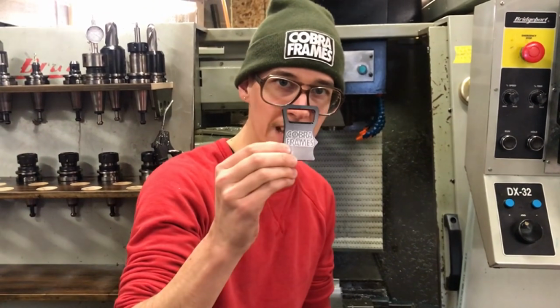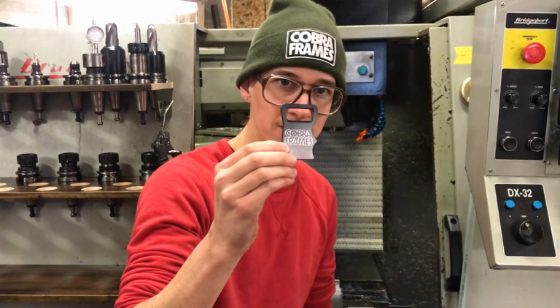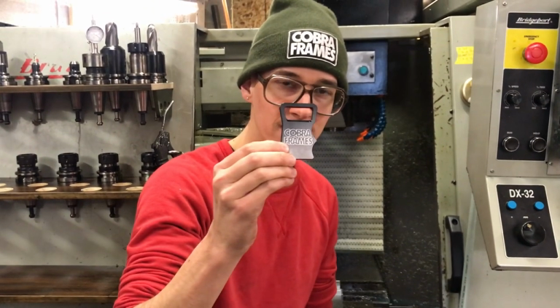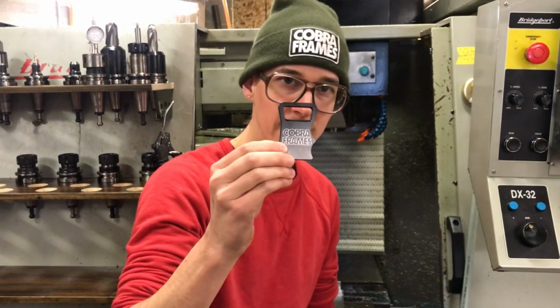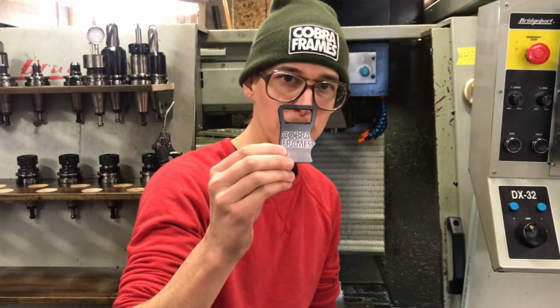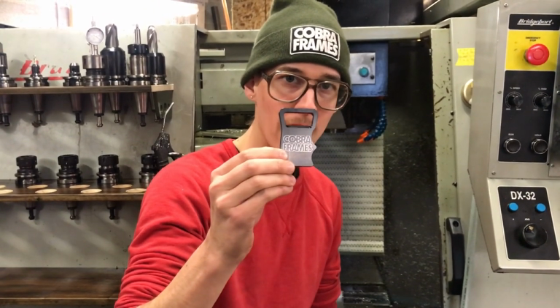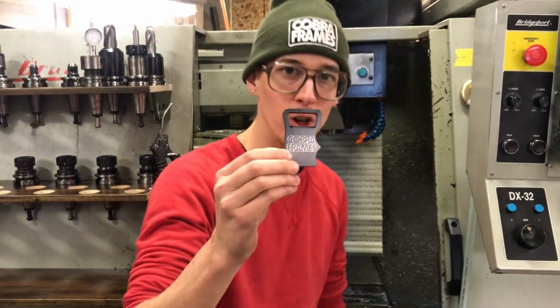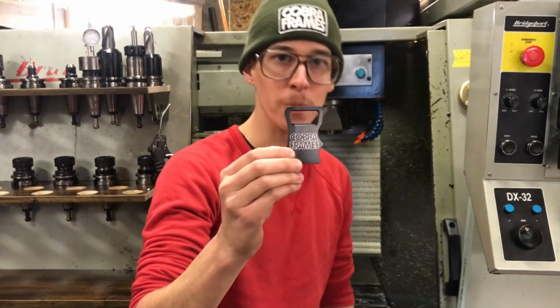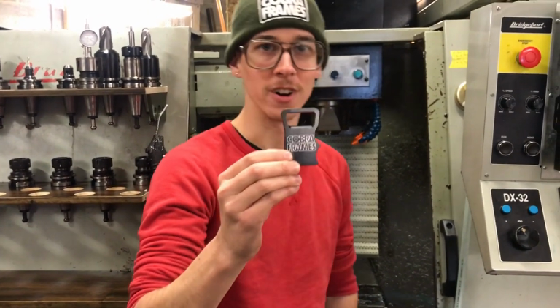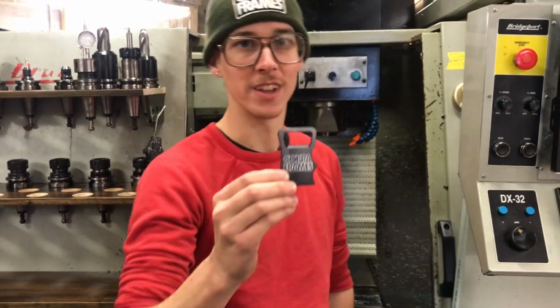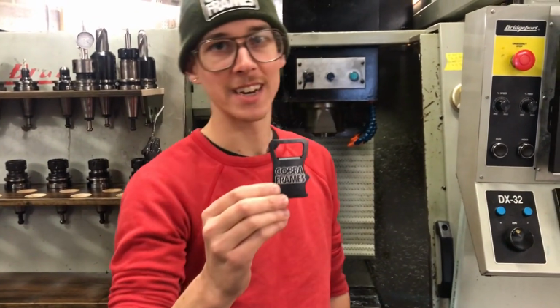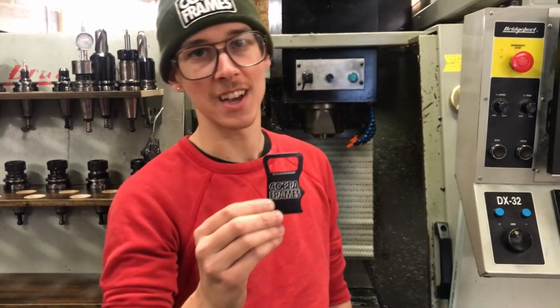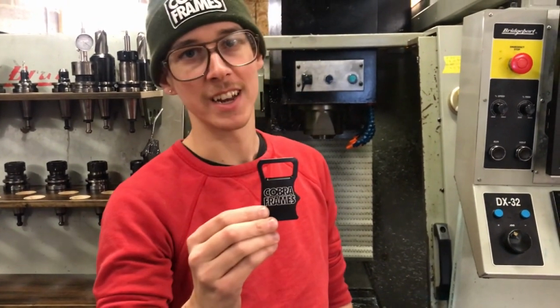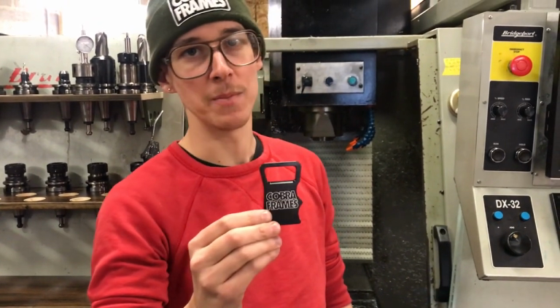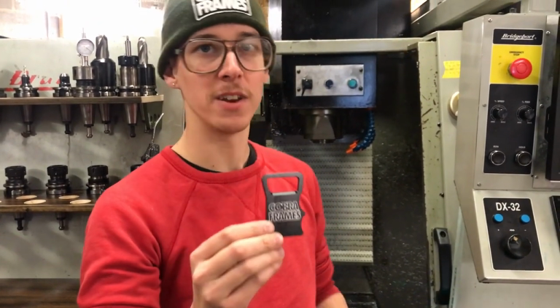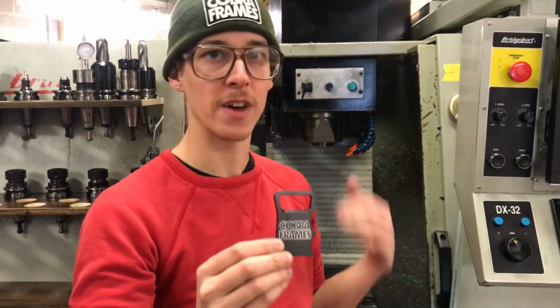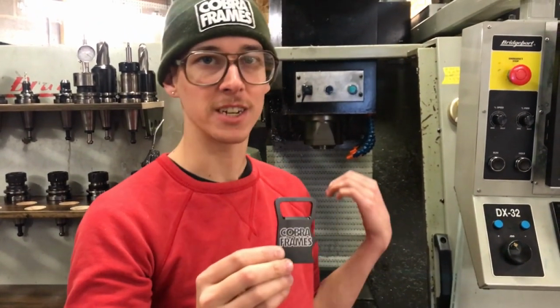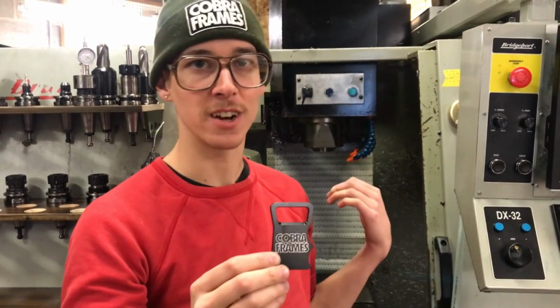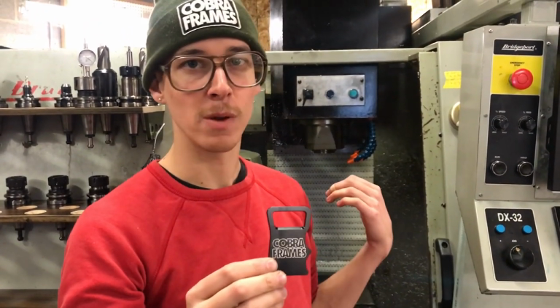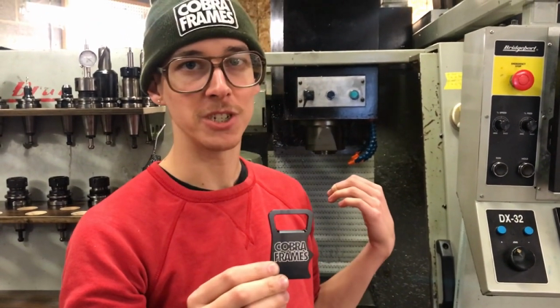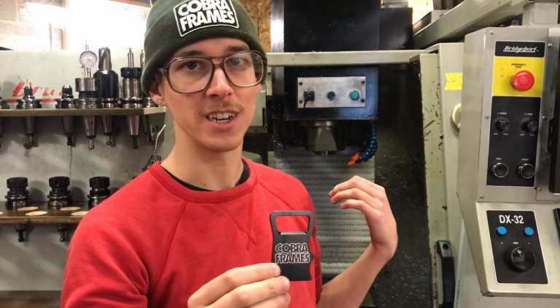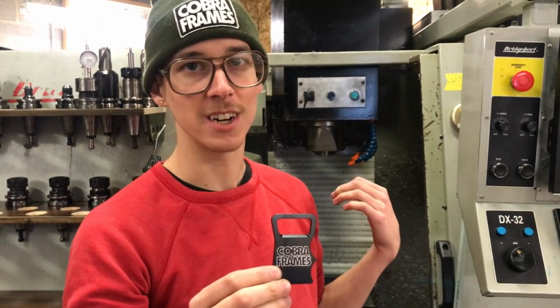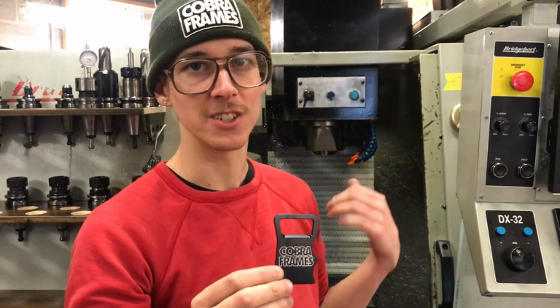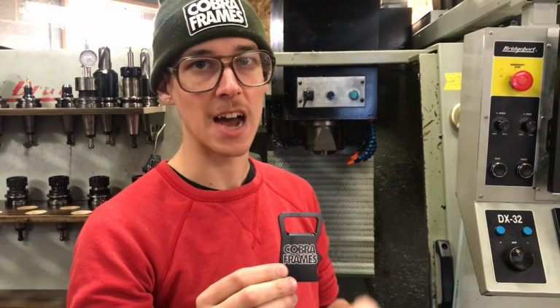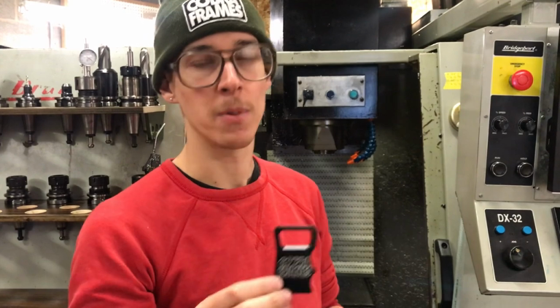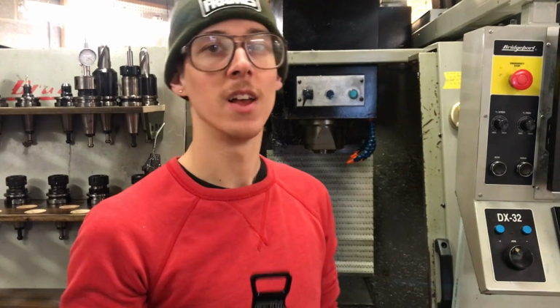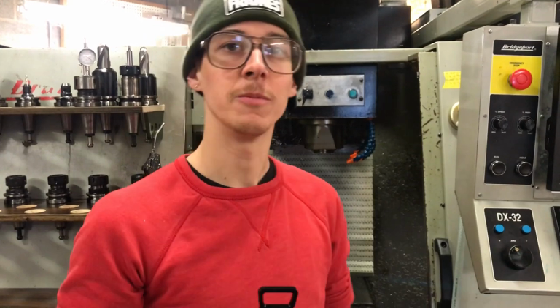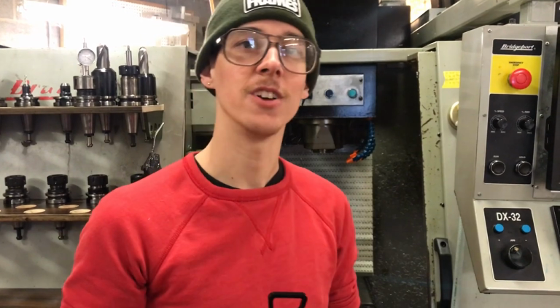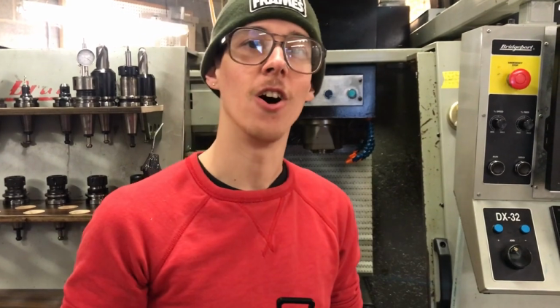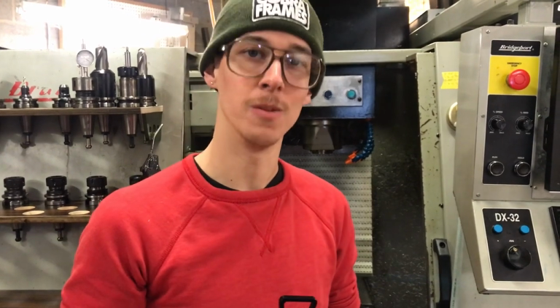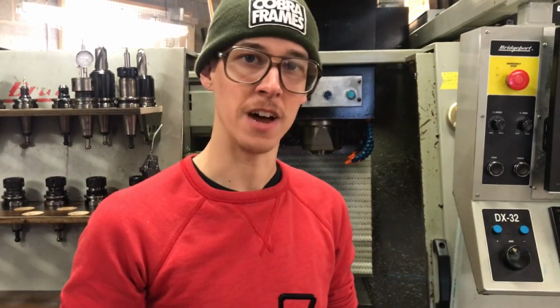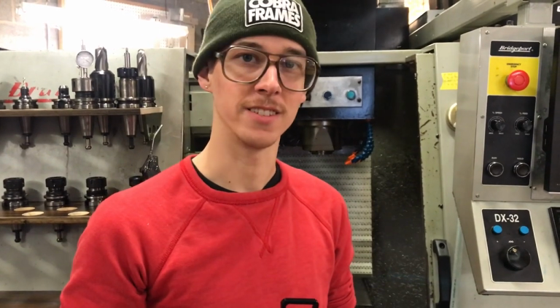This is a bottle opener that I designed and manufactured on my machine here in the shop. Let me tell you all about it.